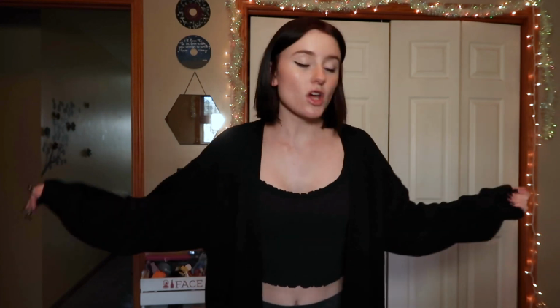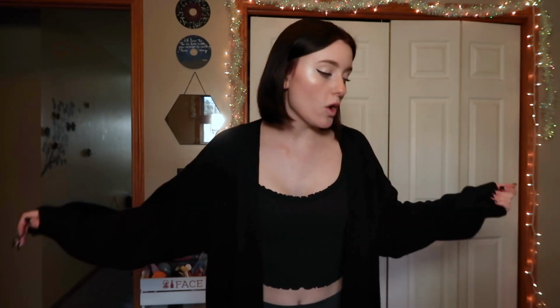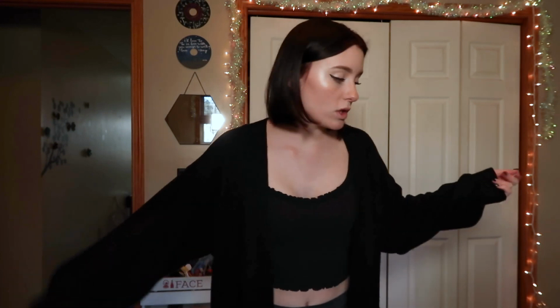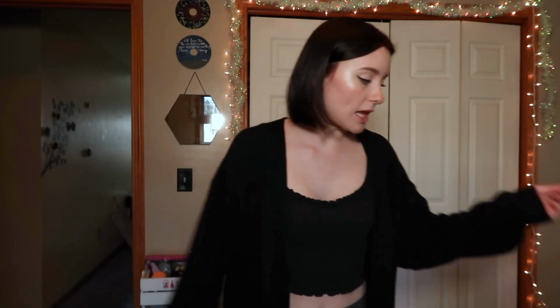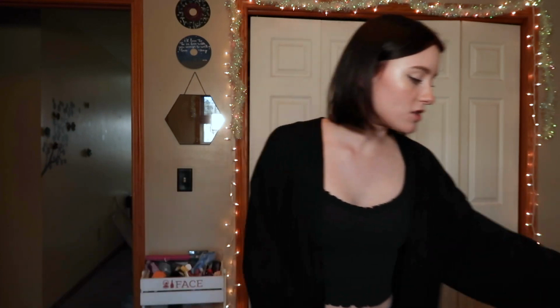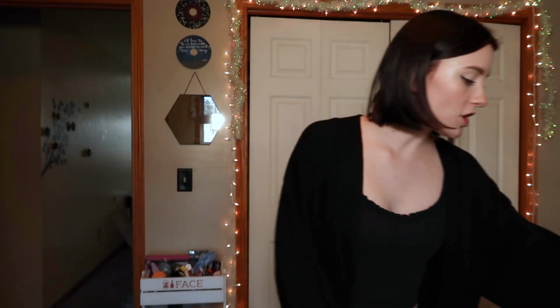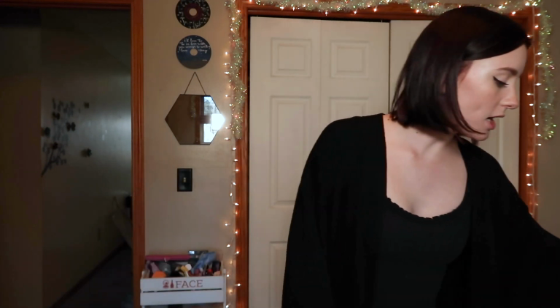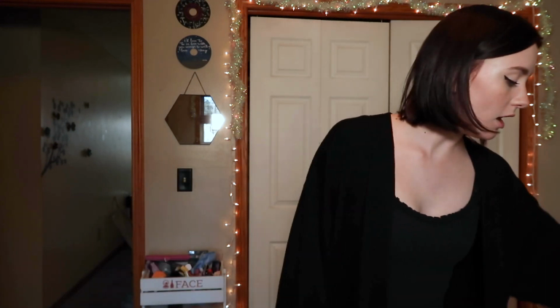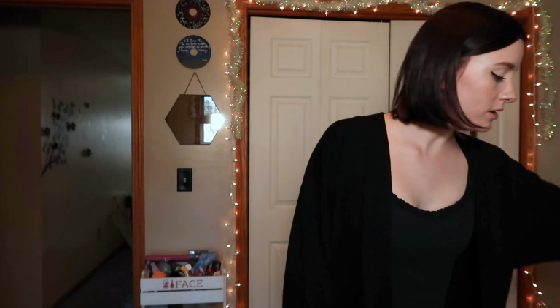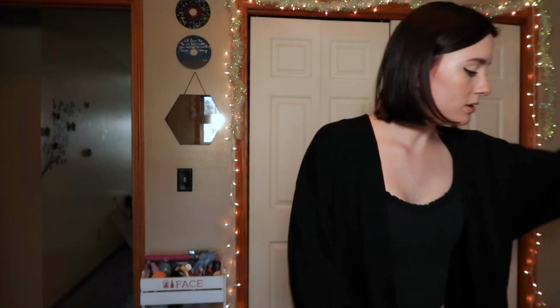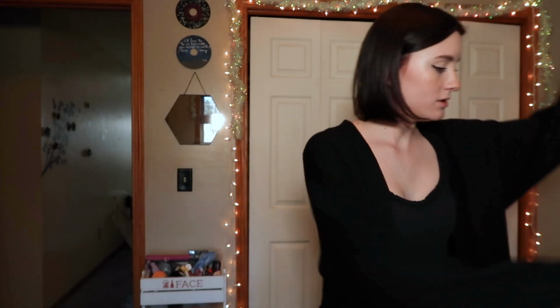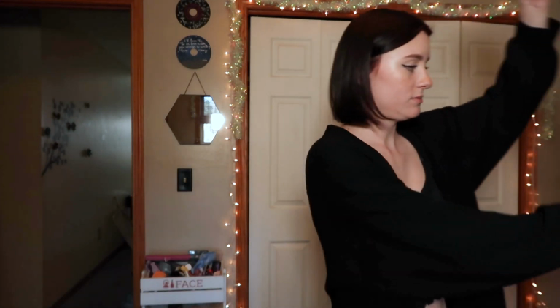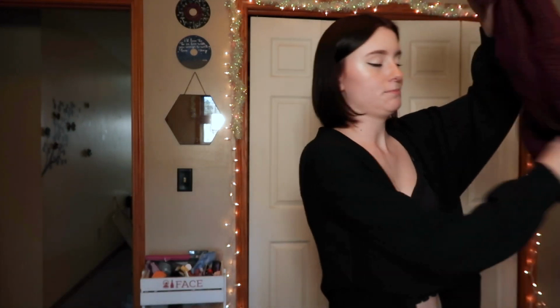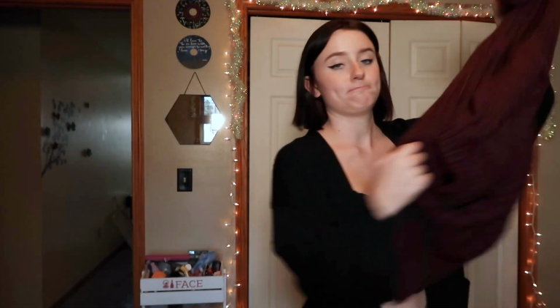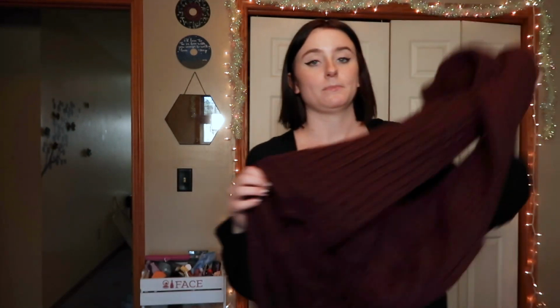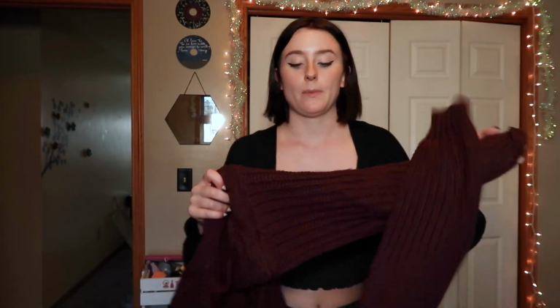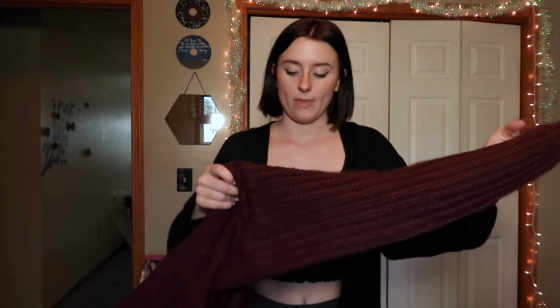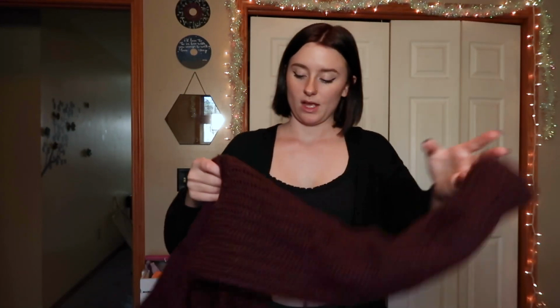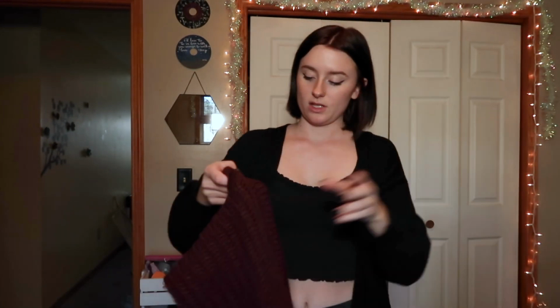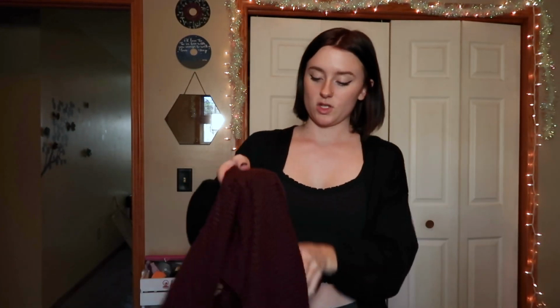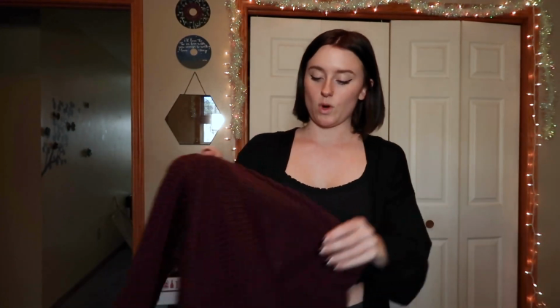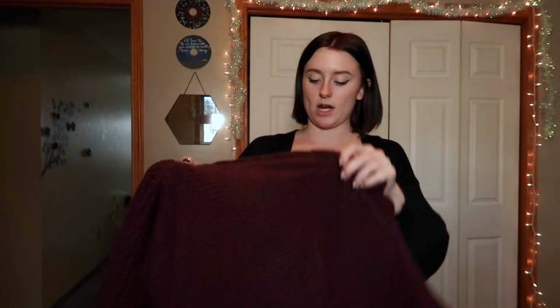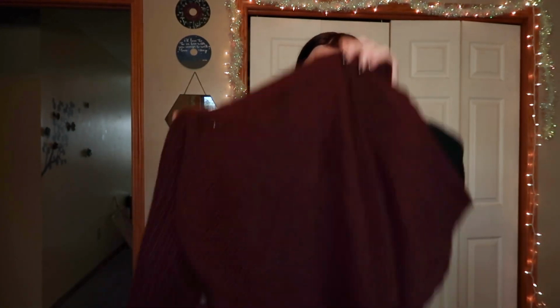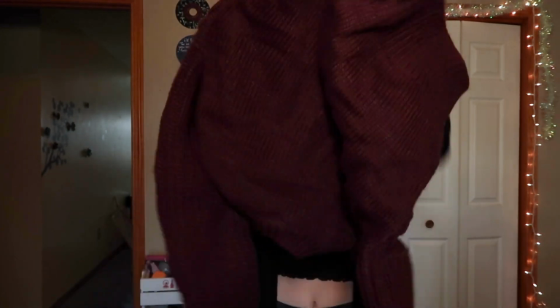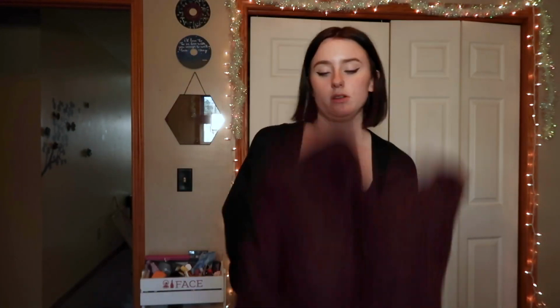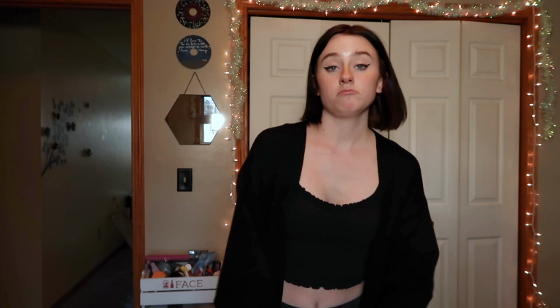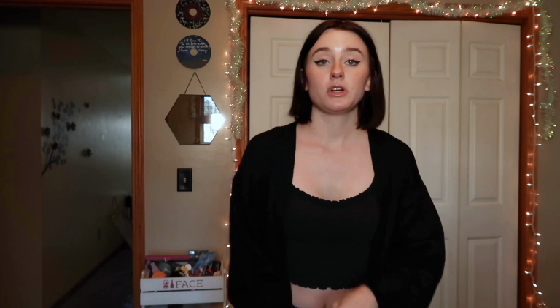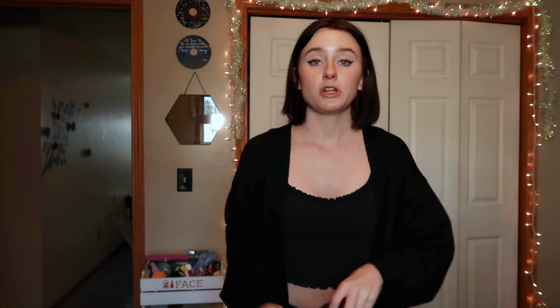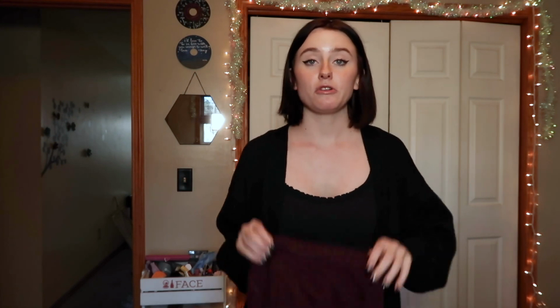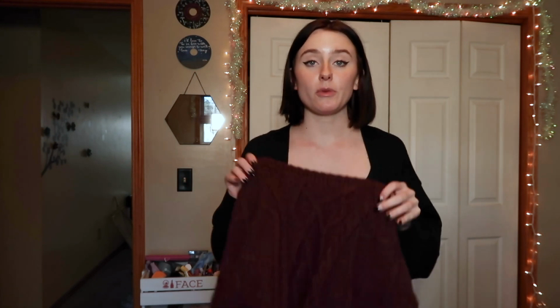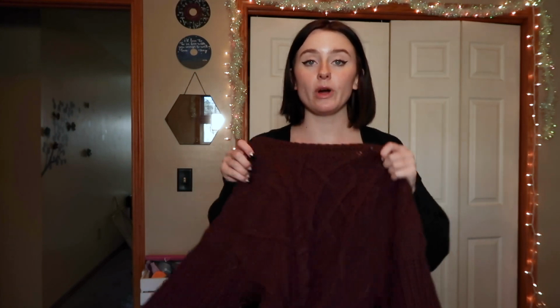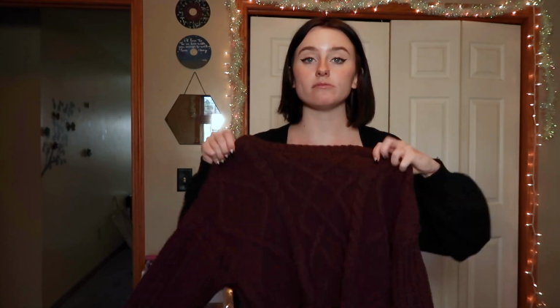Forever 21 was having a huge sale on all of their winter stuff, so I bought a bunch of it and I'm gonna try it on for you guys right now. I'm probably just gonna leave this tank top on because all of these are sweaters. So let's try on sweater number one.